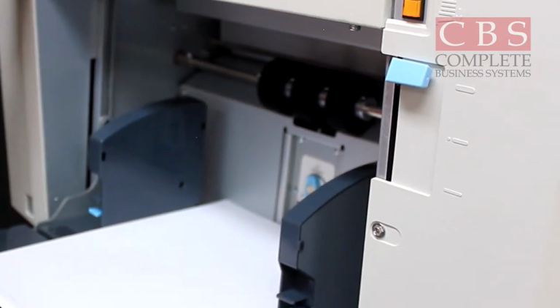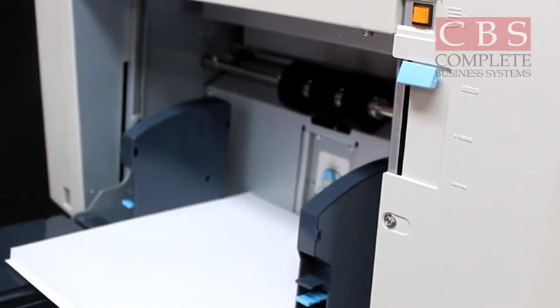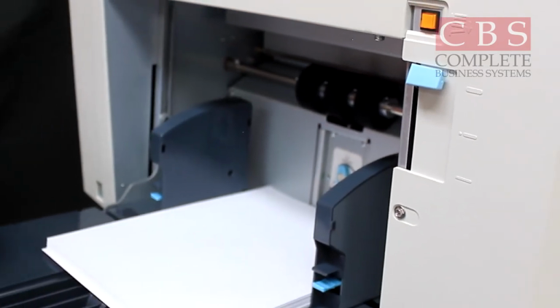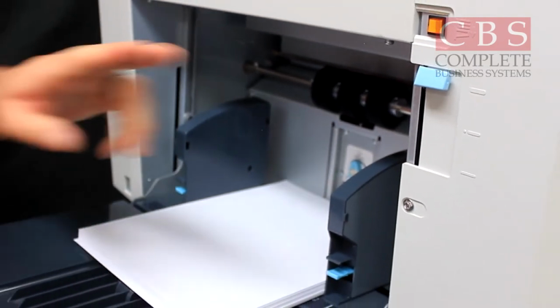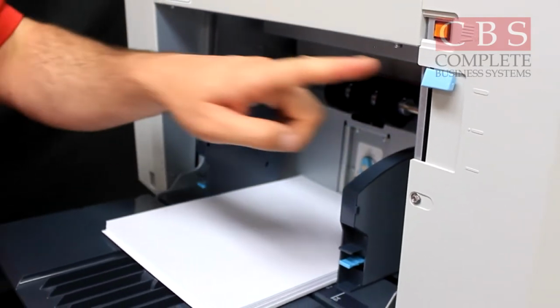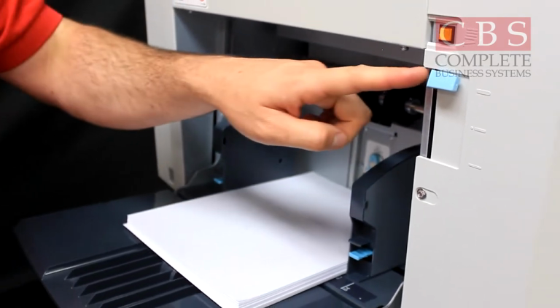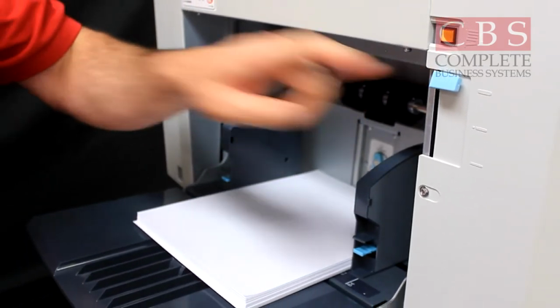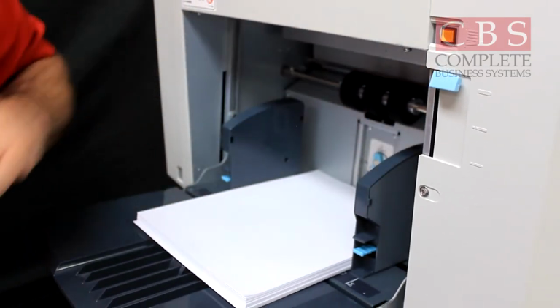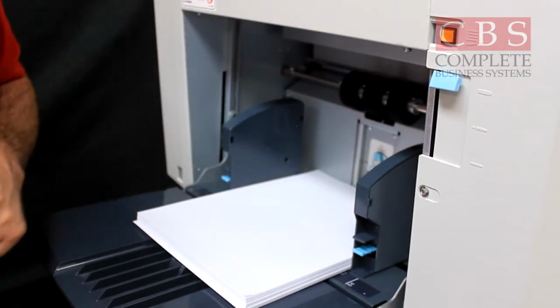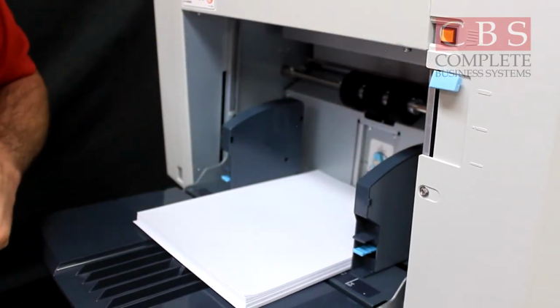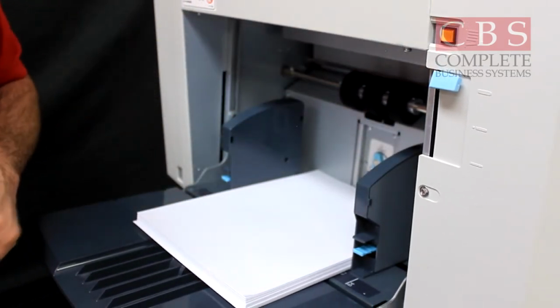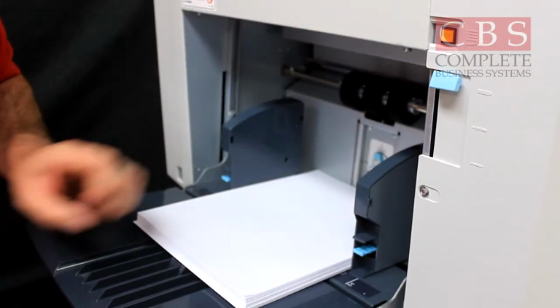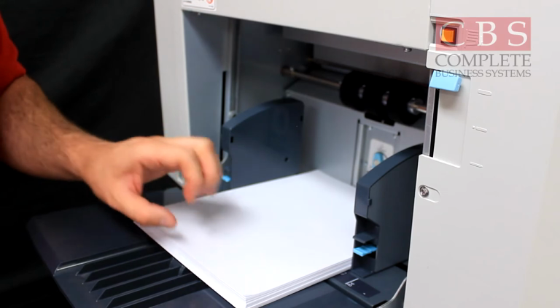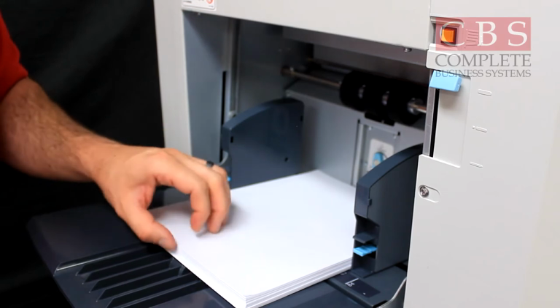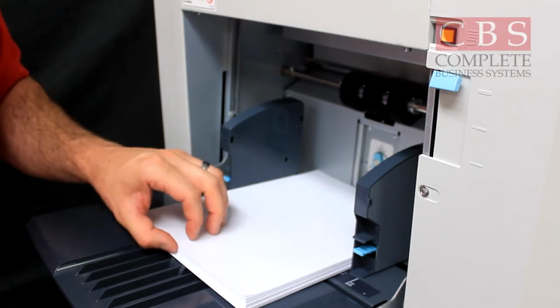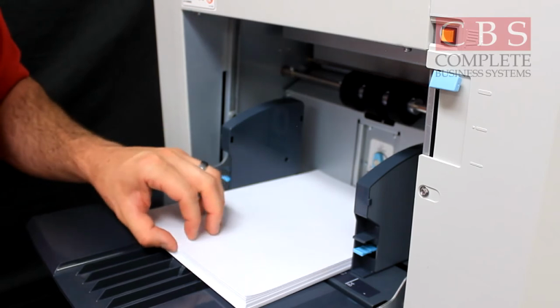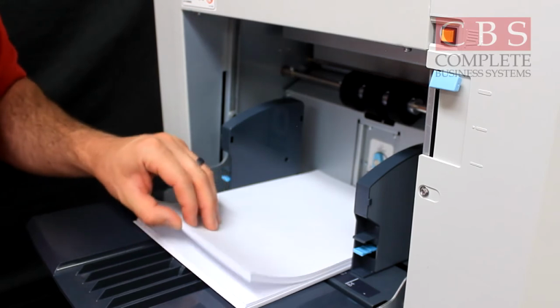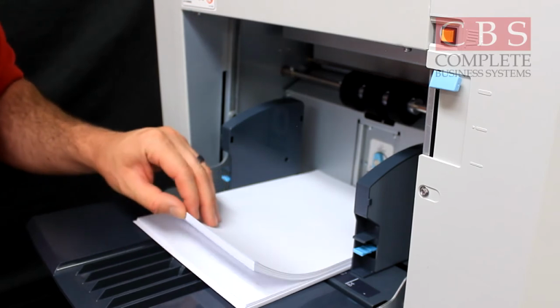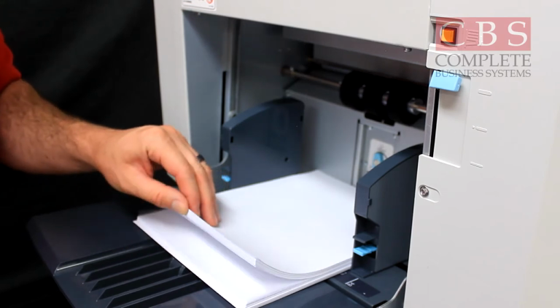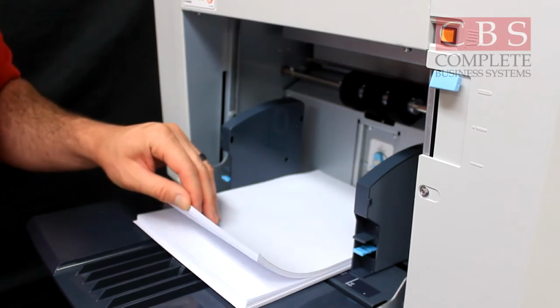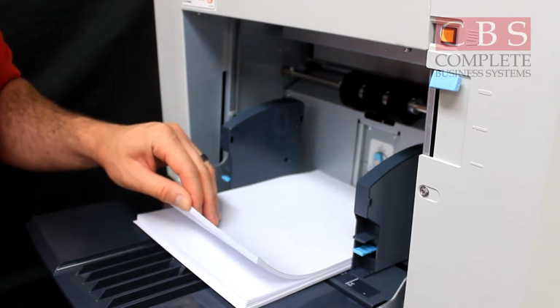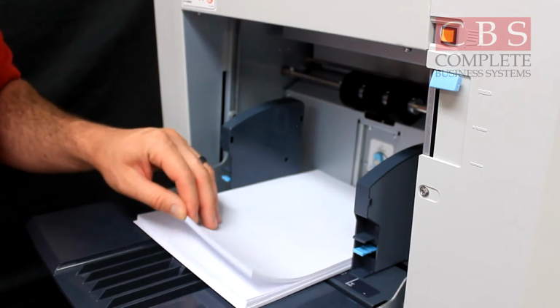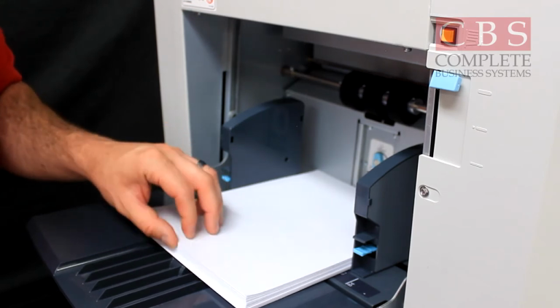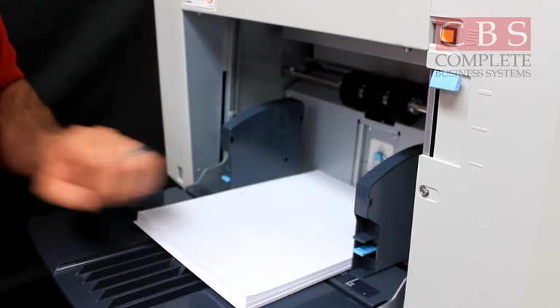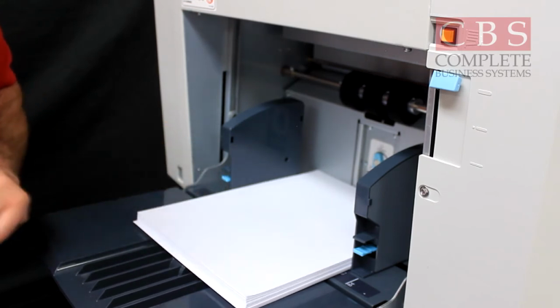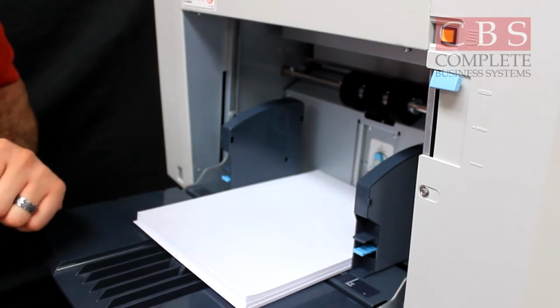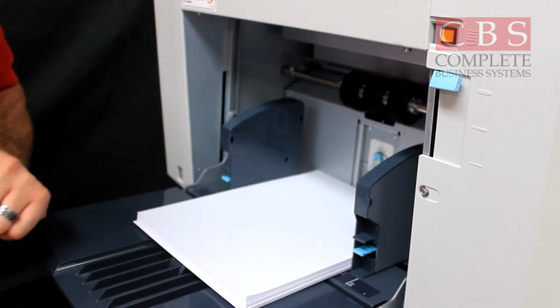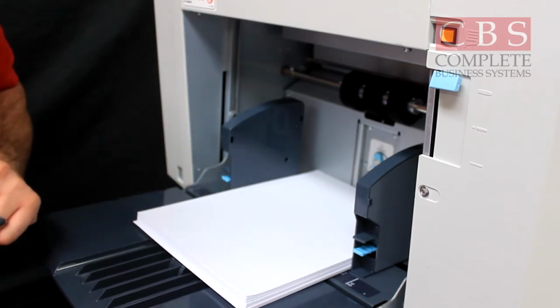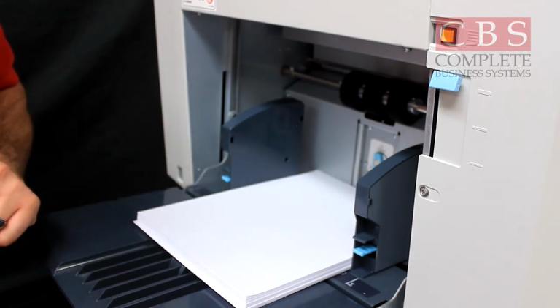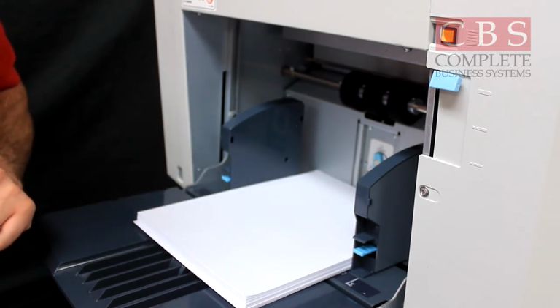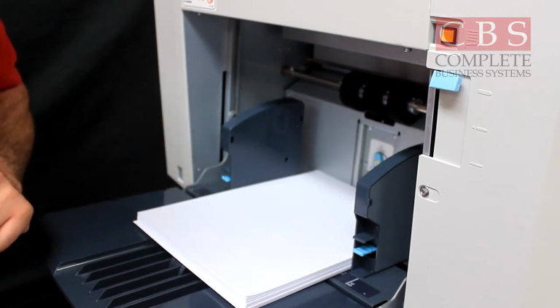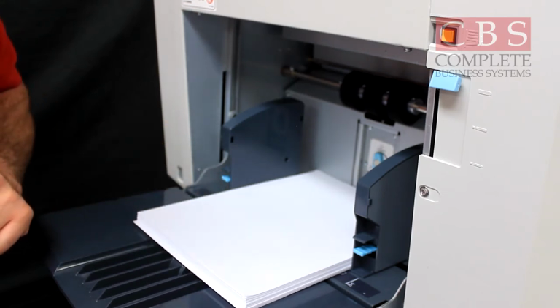Keep in mind if you leave it at heavy weight and you have 28 or 24 pound paper, it may grab multiple sheets at a time.